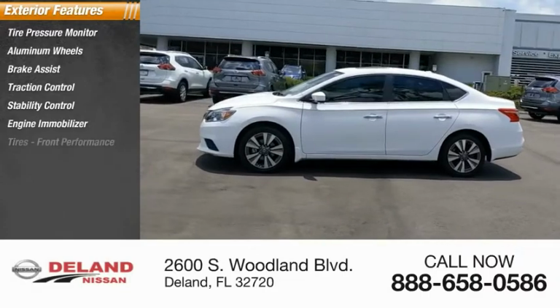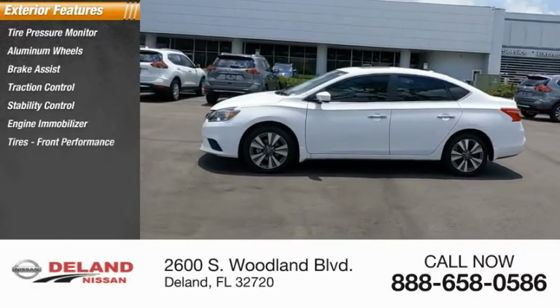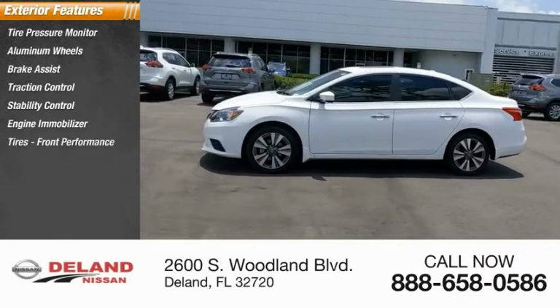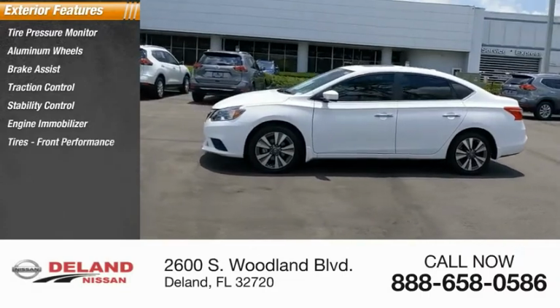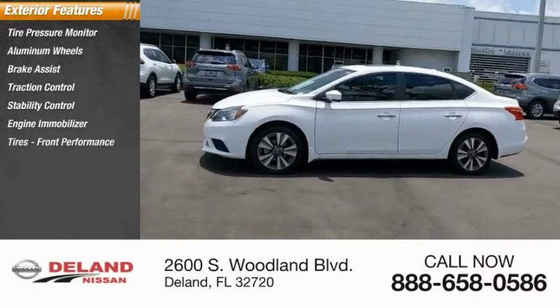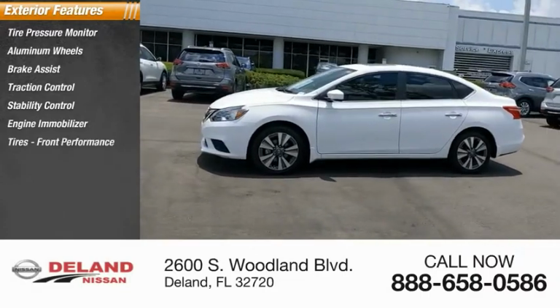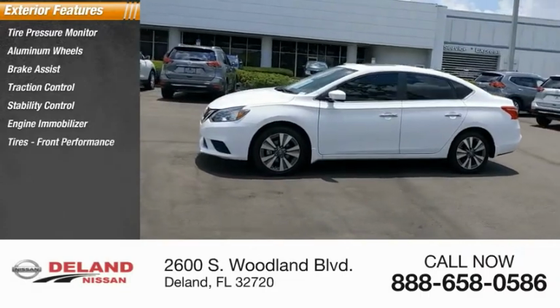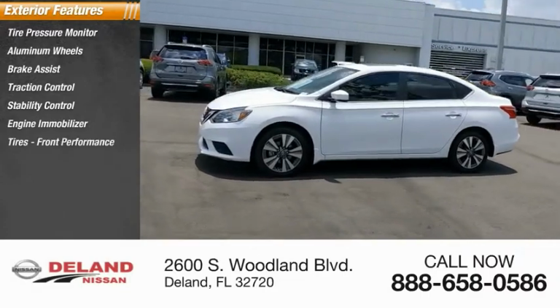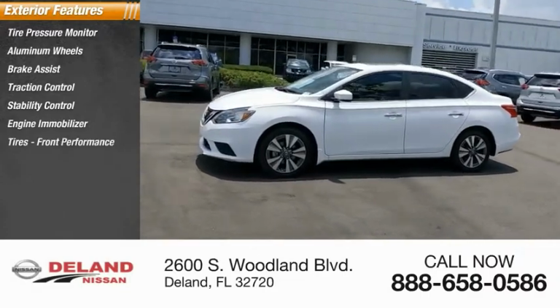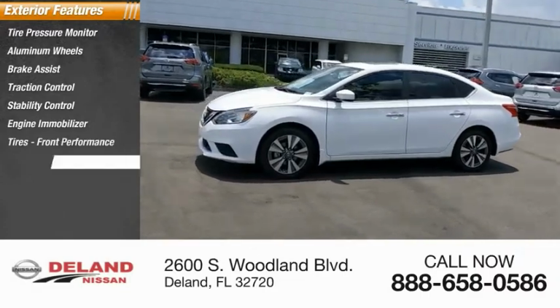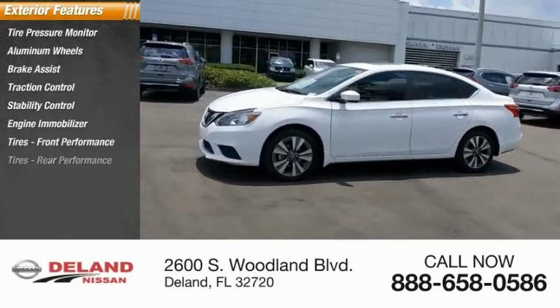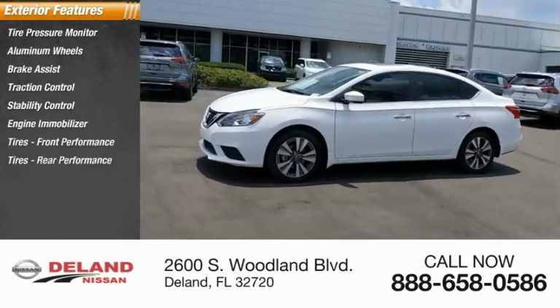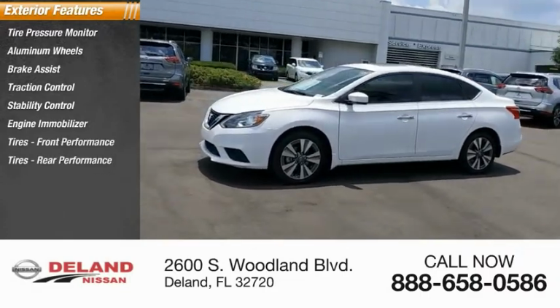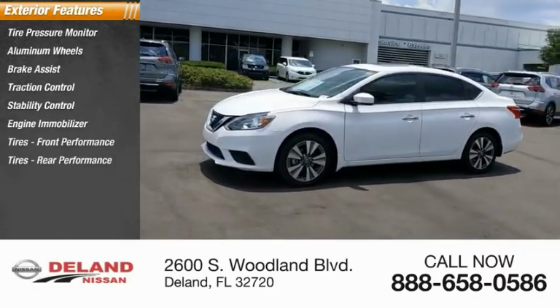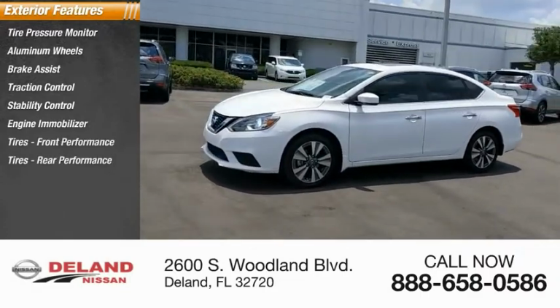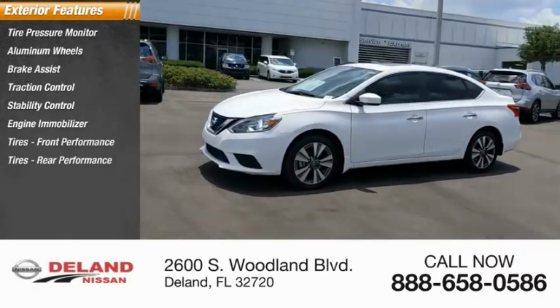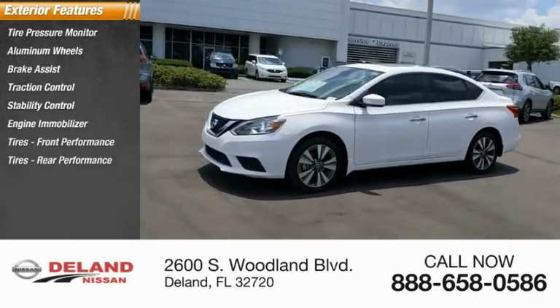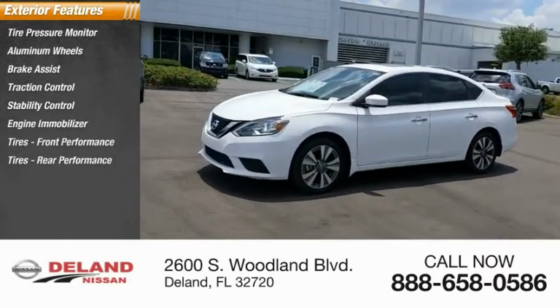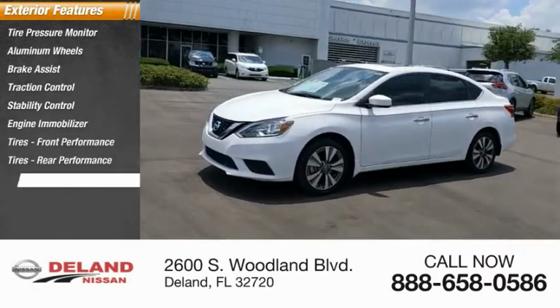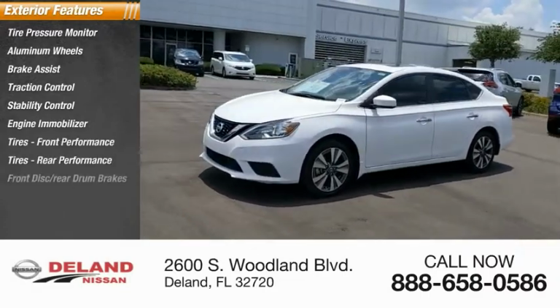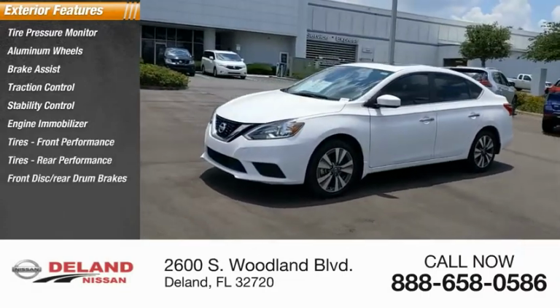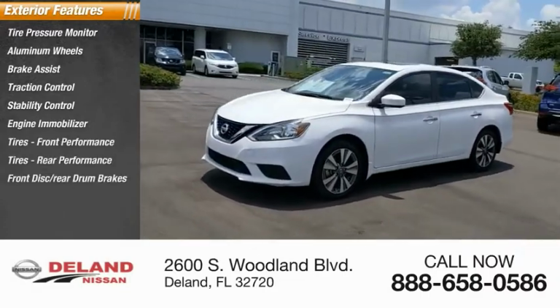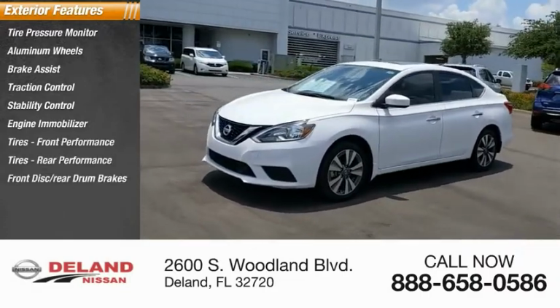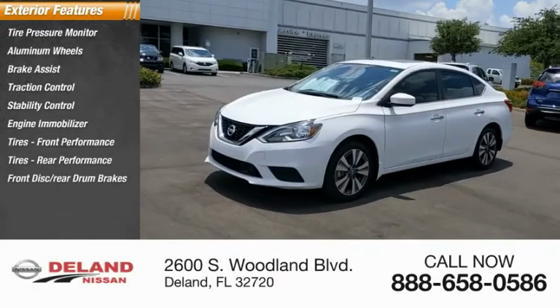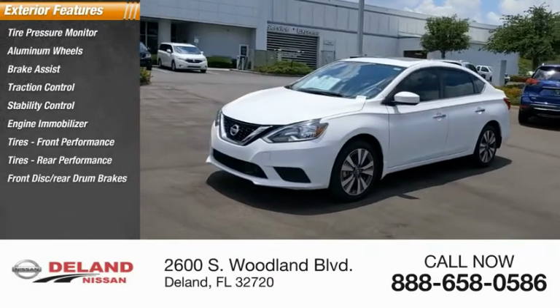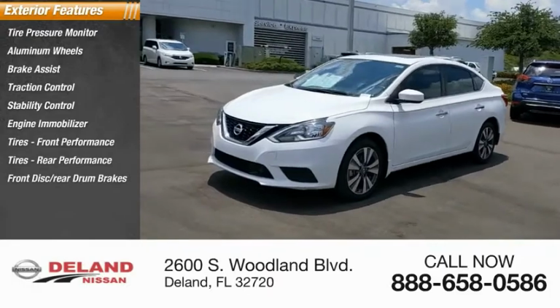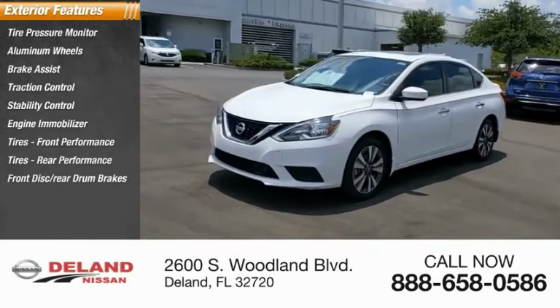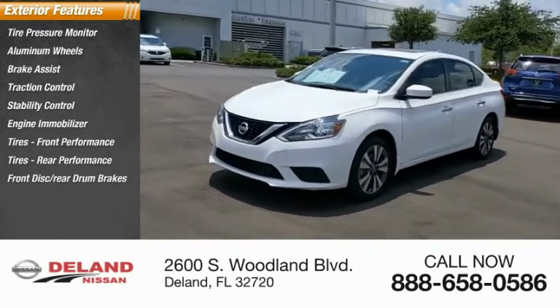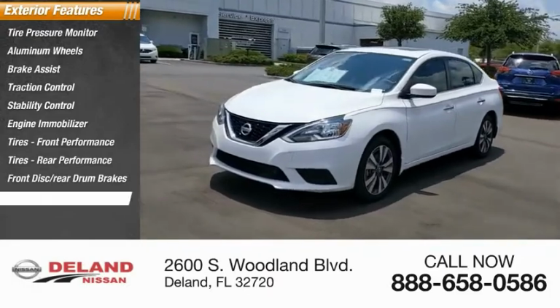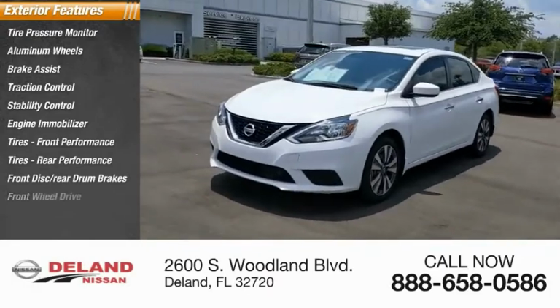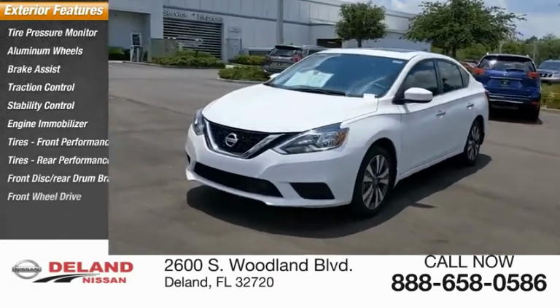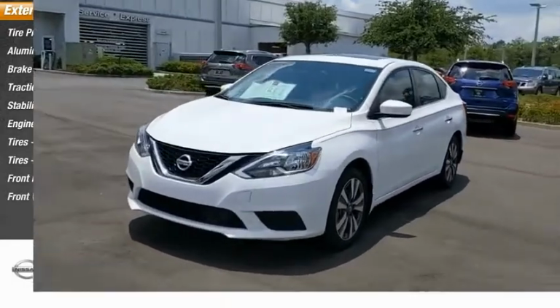Front performance tires, rear performance tires, front disc brakes, rear drum brakes, FWD.